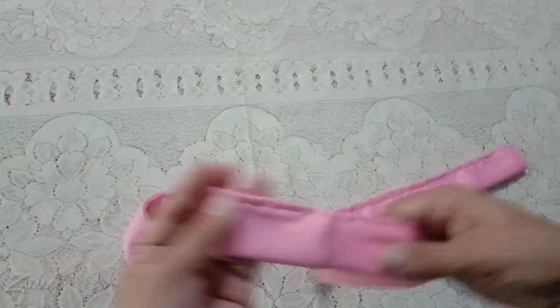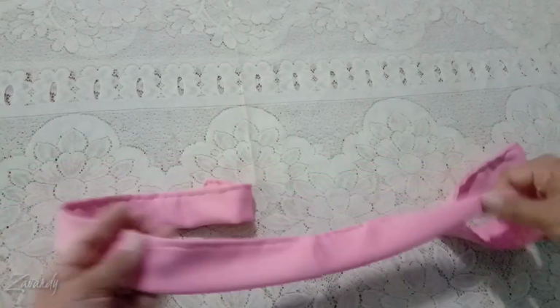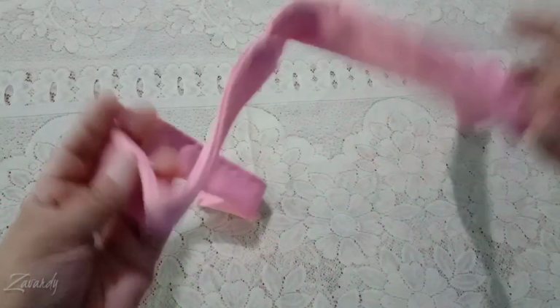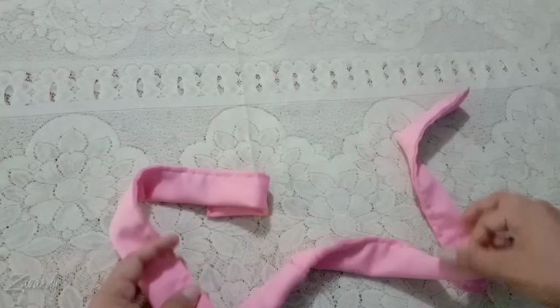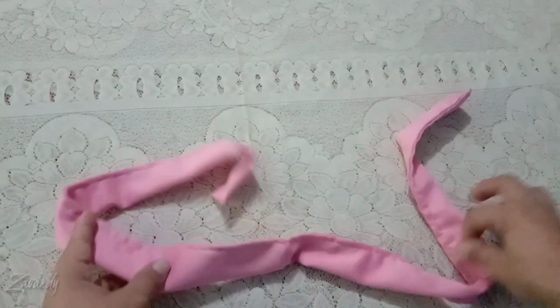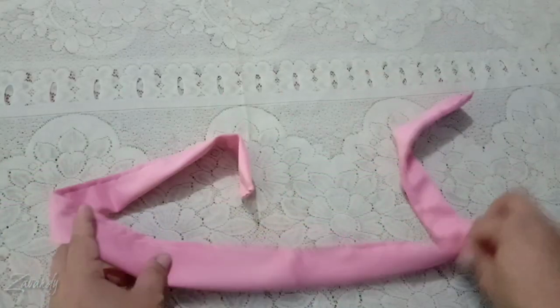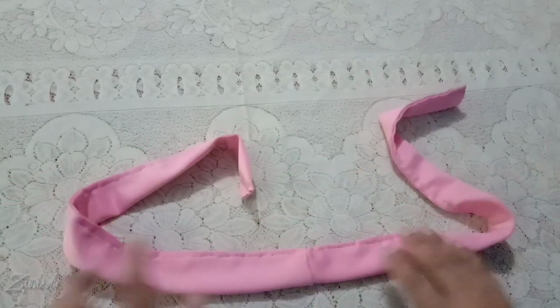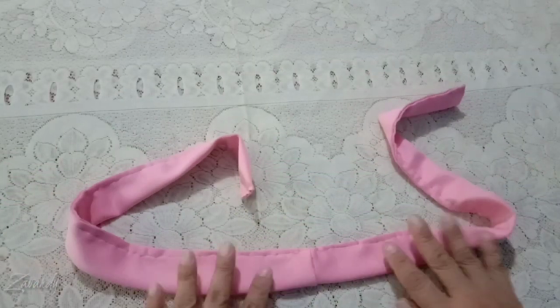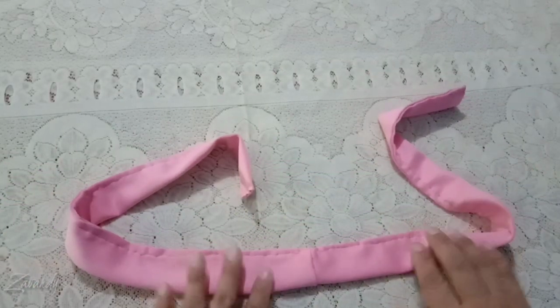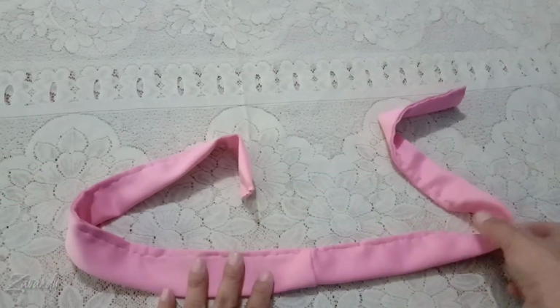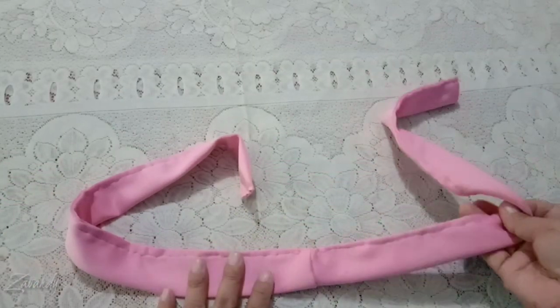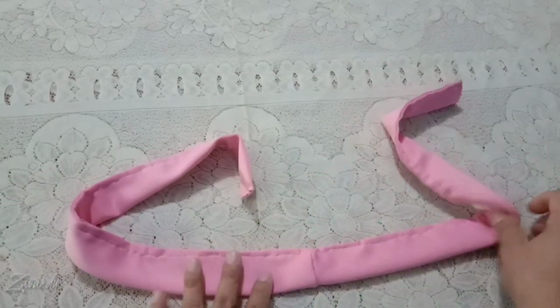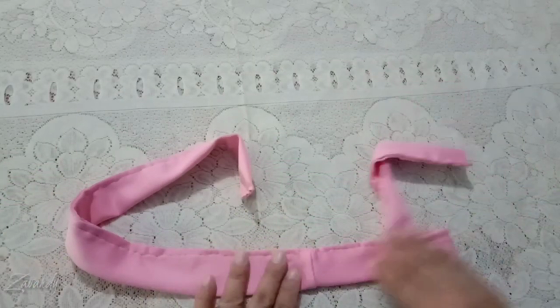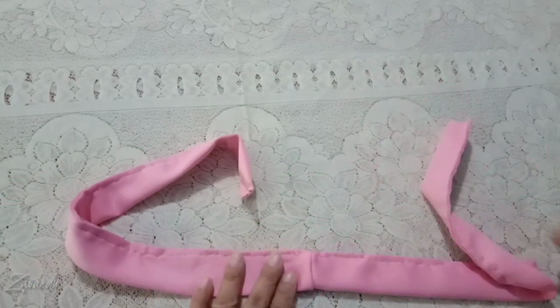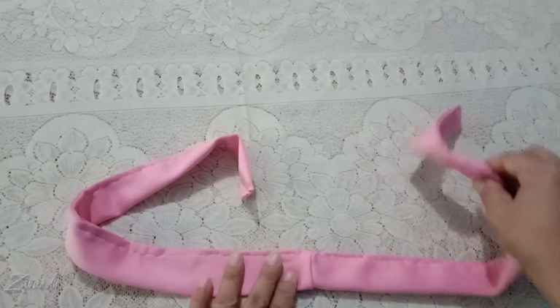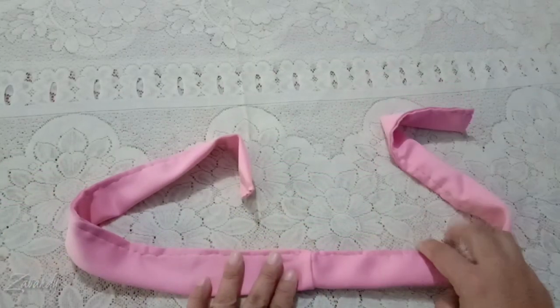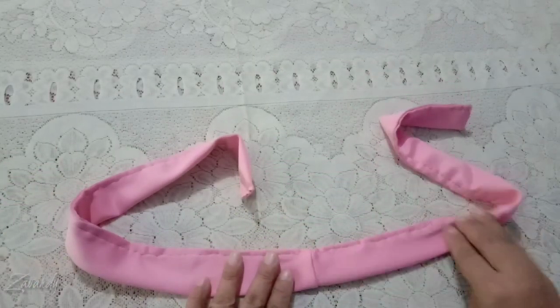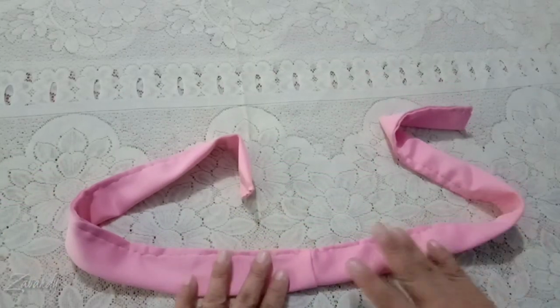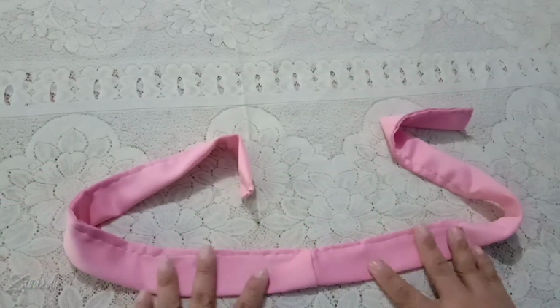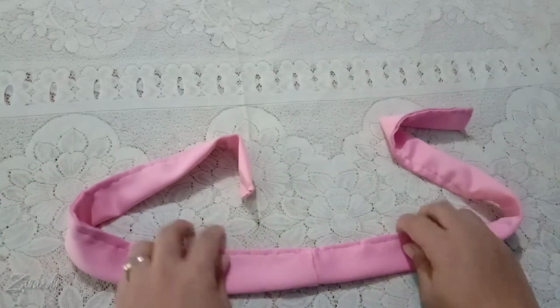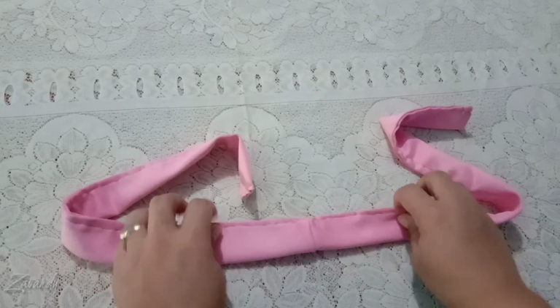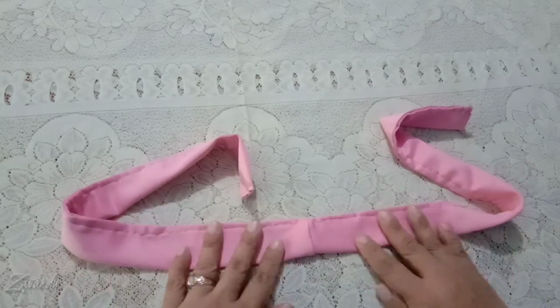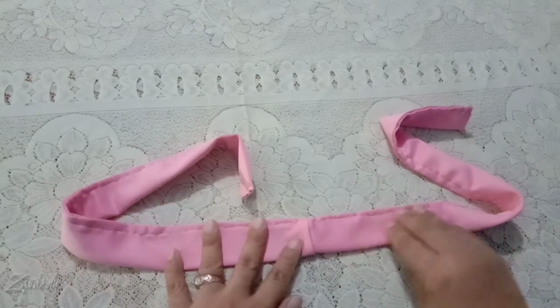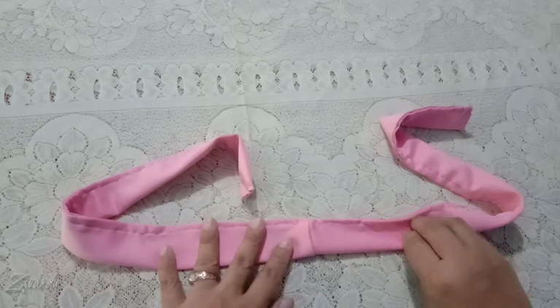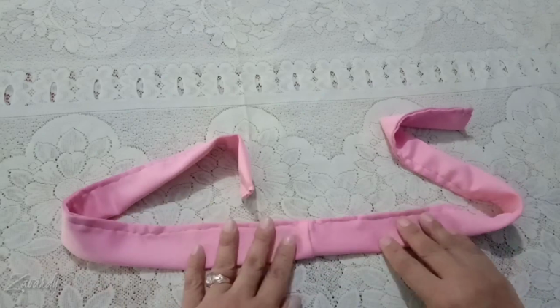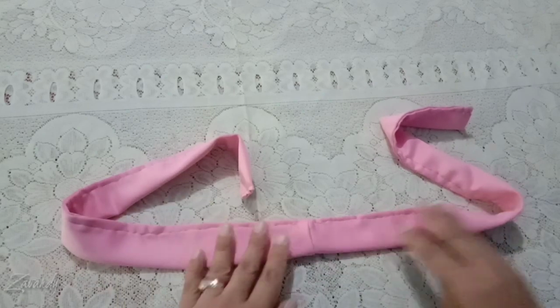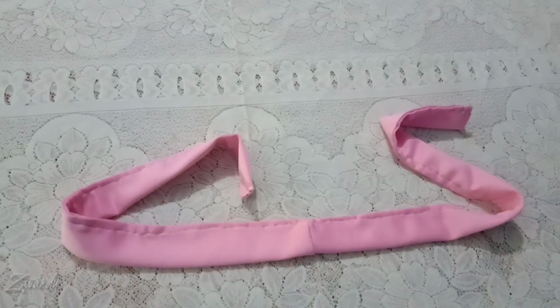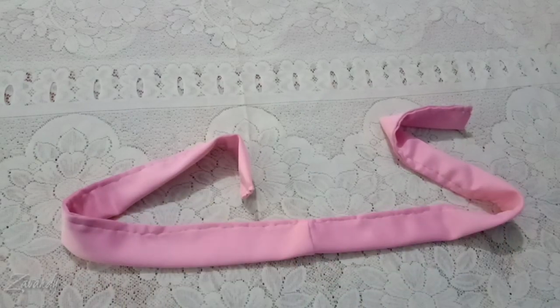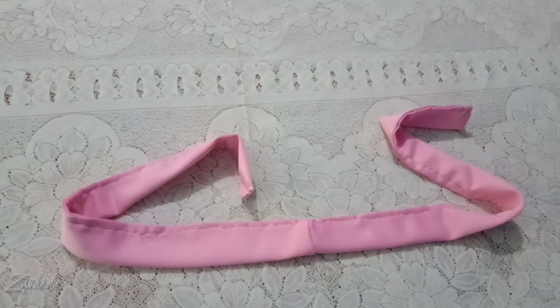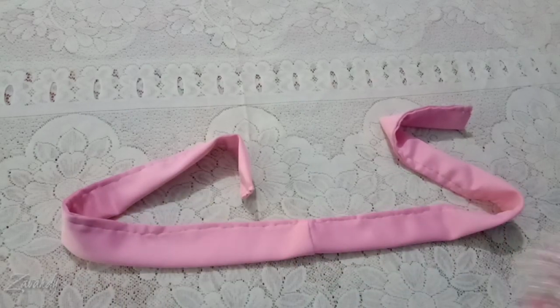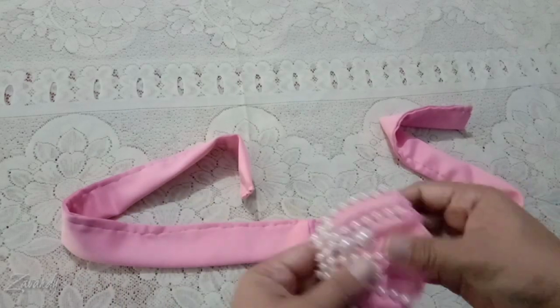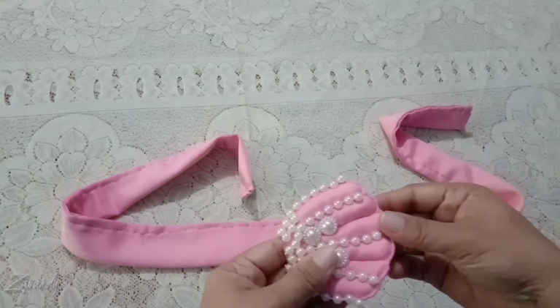When it's done, attach the shell. You may stick it with hot glue or do a hand stitch.